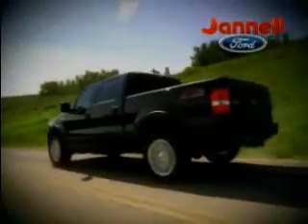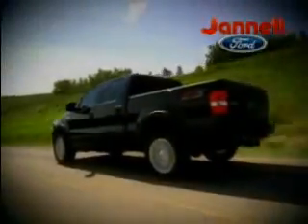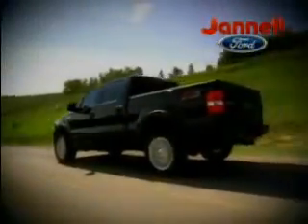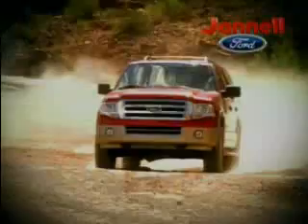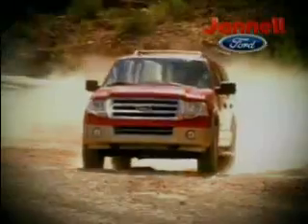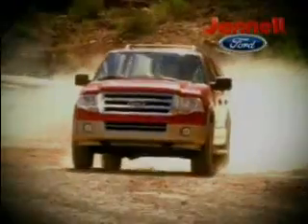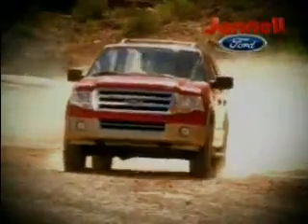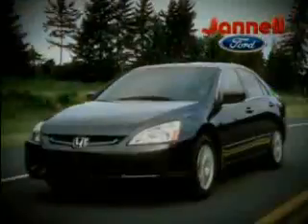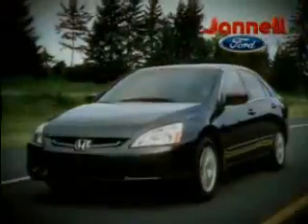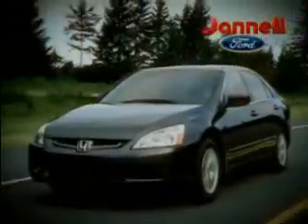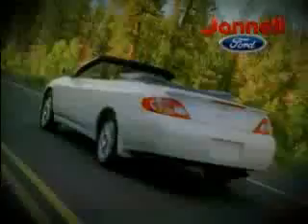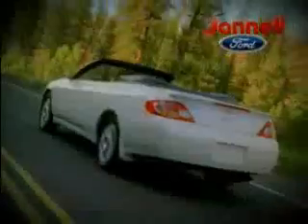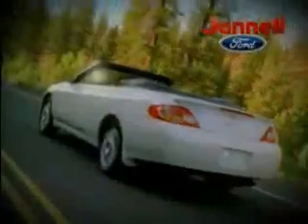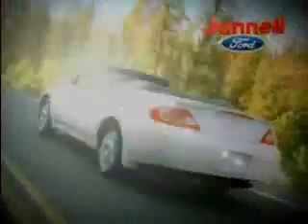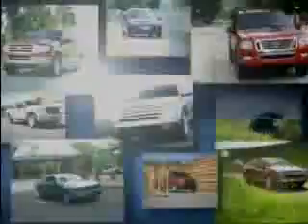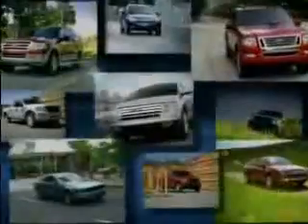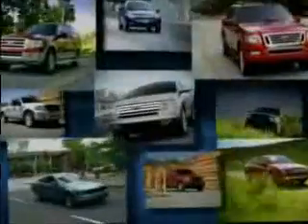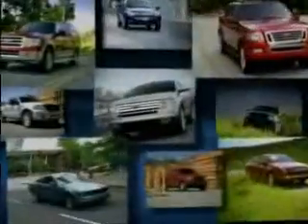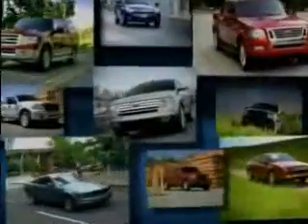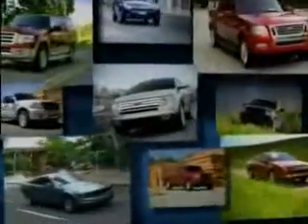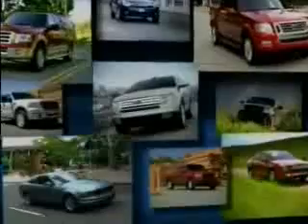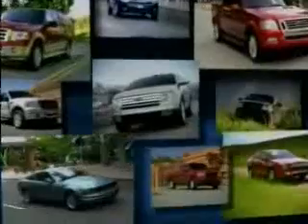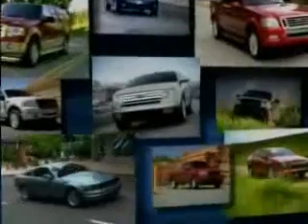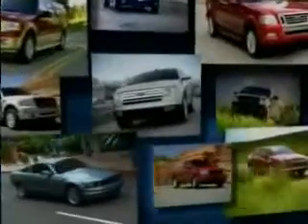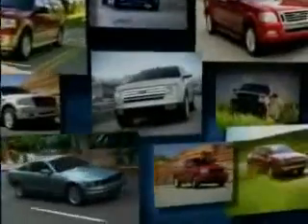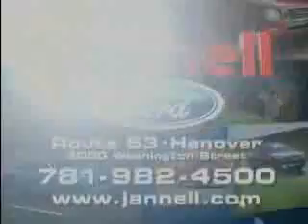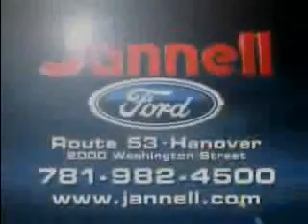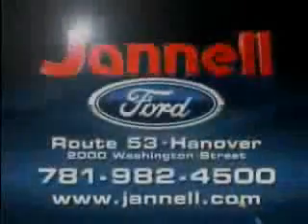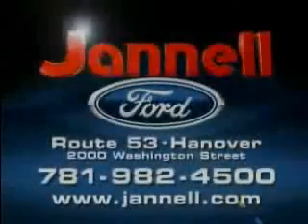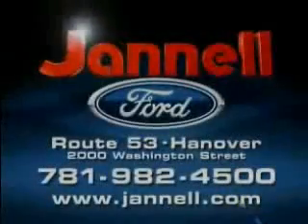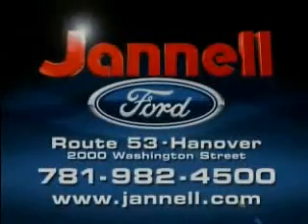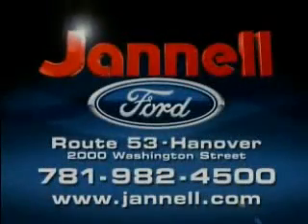05 to 07 F-150s, Expeditions, Hondas, Toyotas, and more — all priced to move at Janelle Ford.